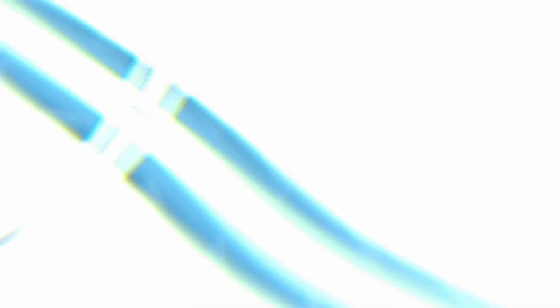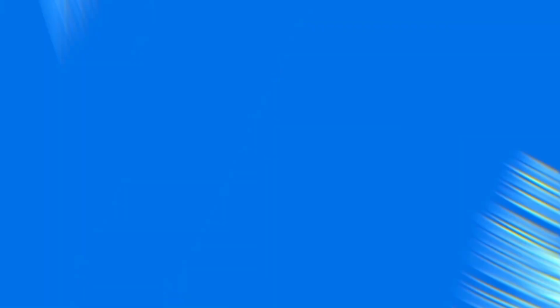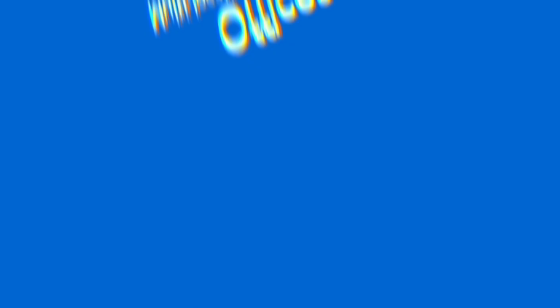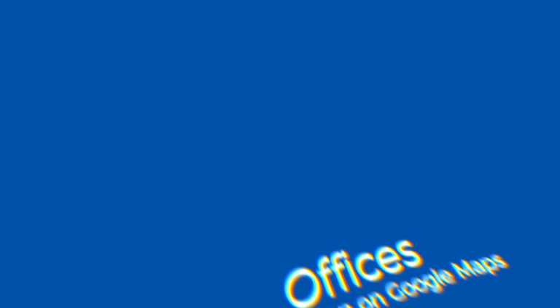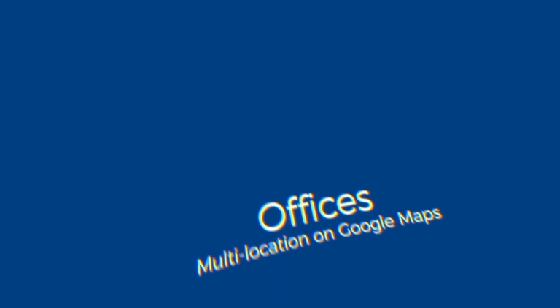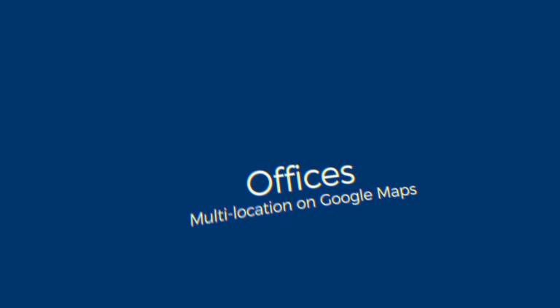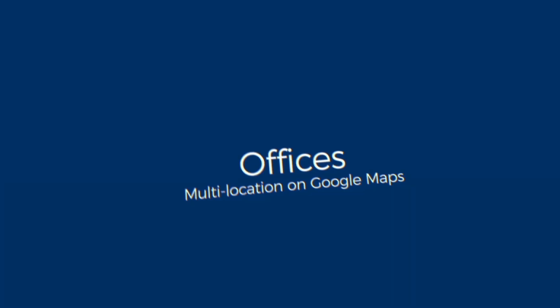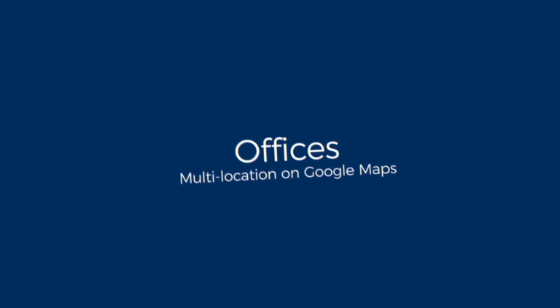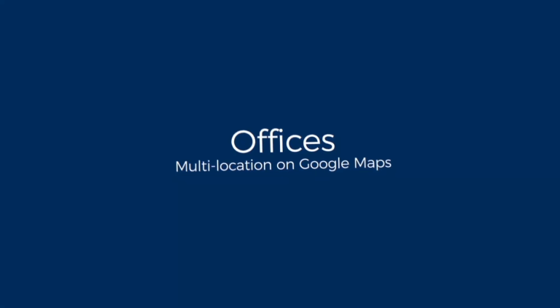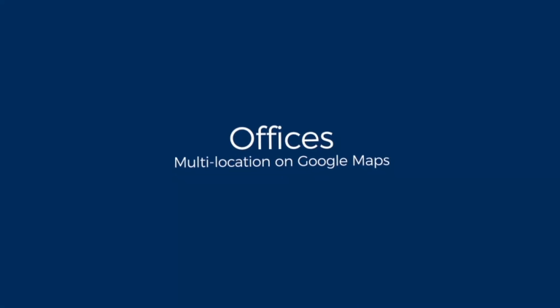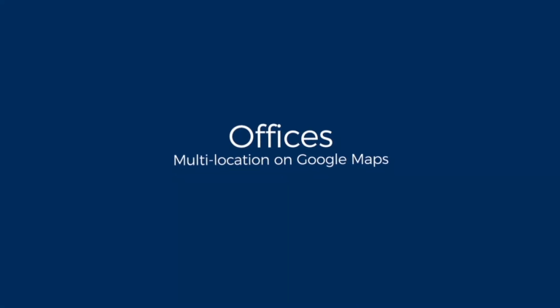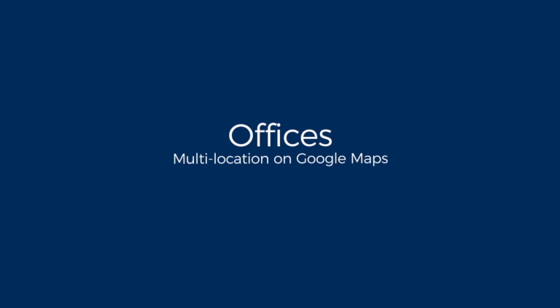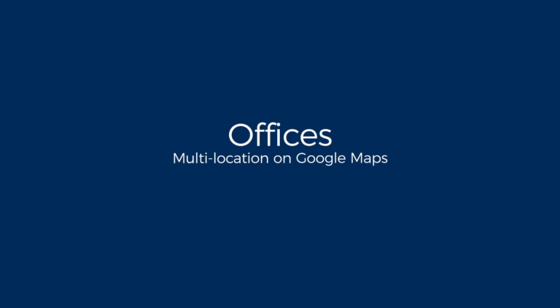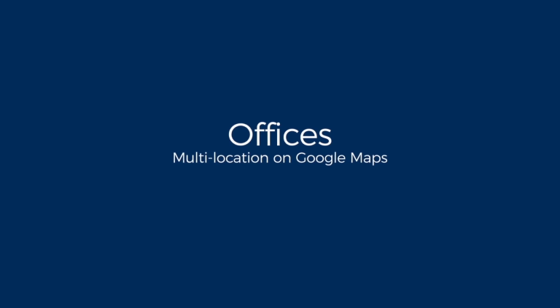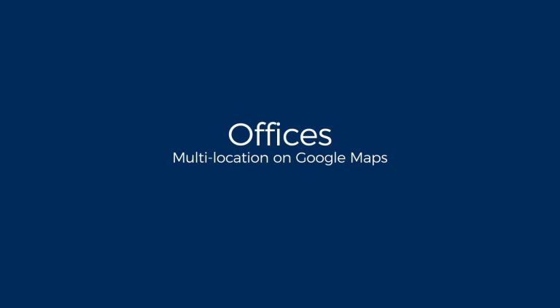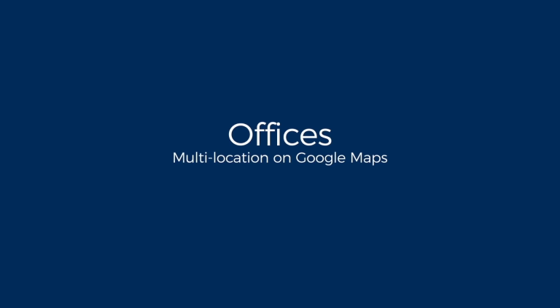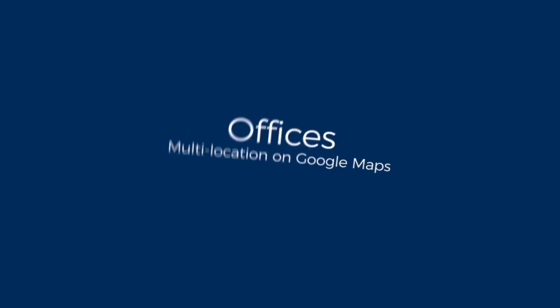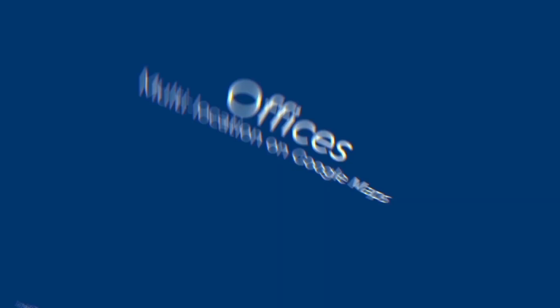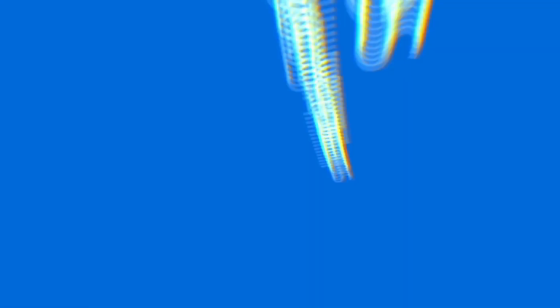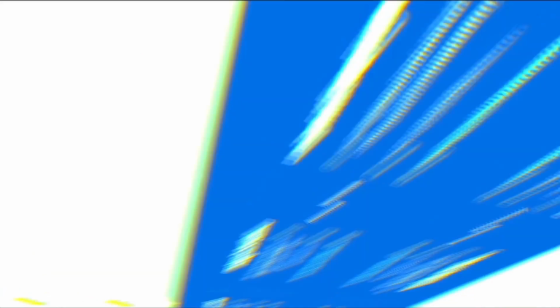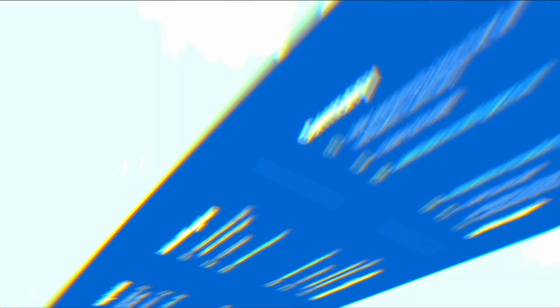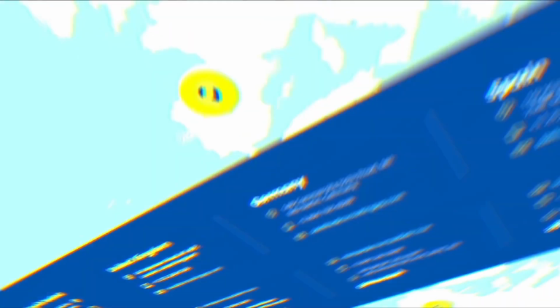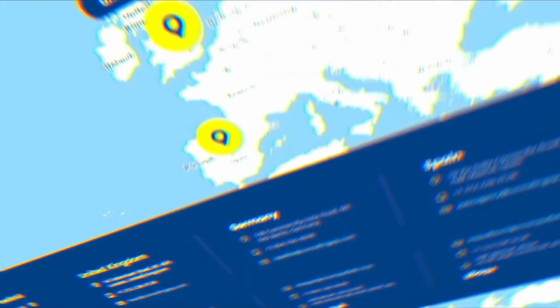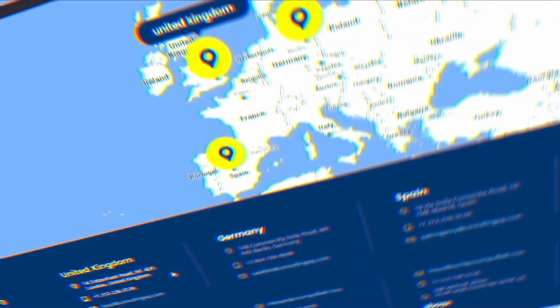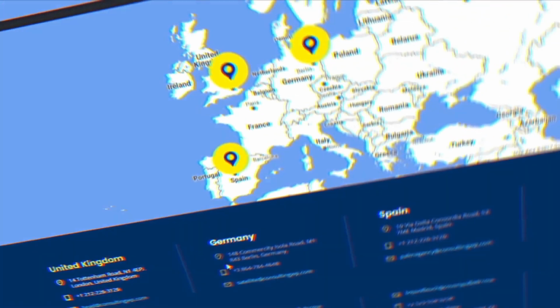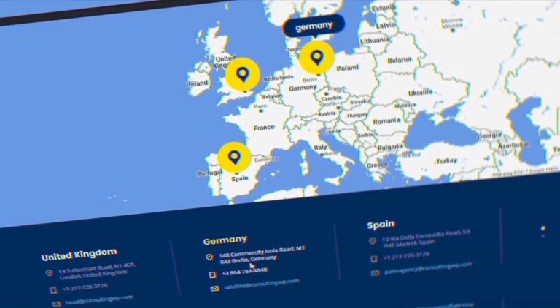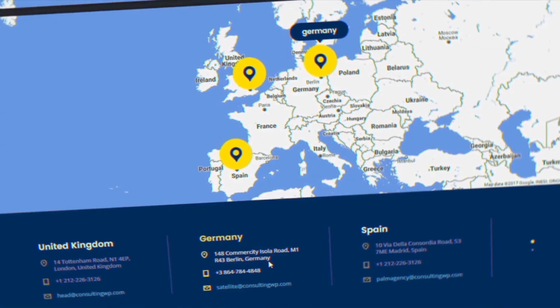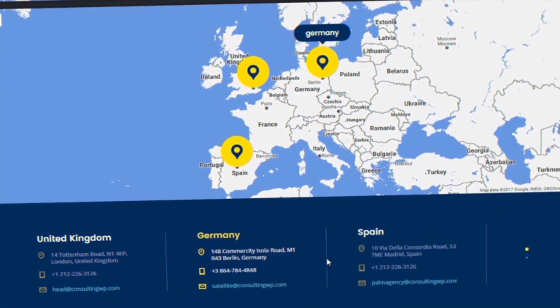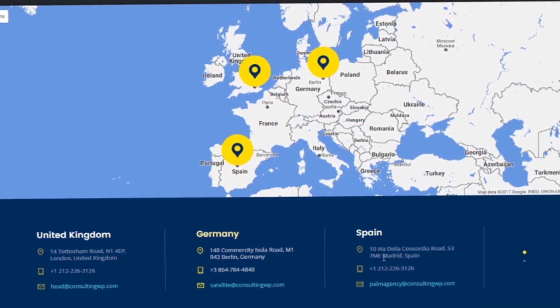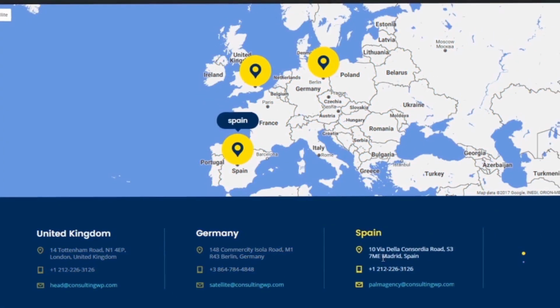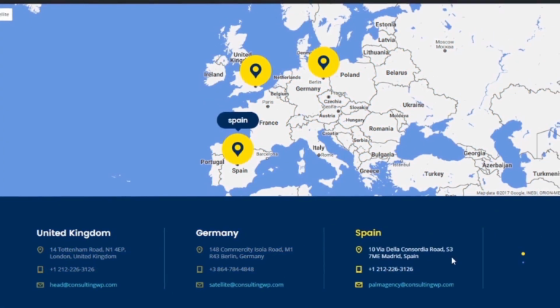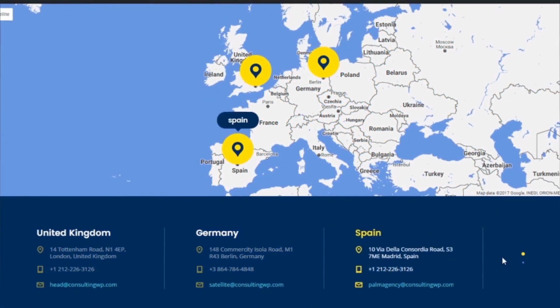Use the Consulting Multi-location feature to display your offices on Google Maps.